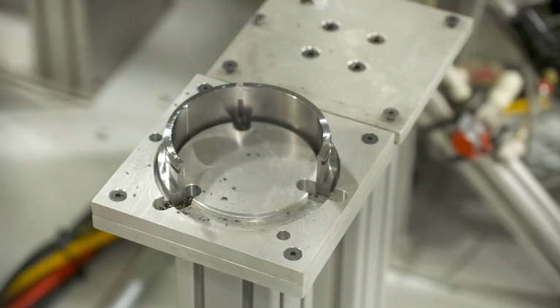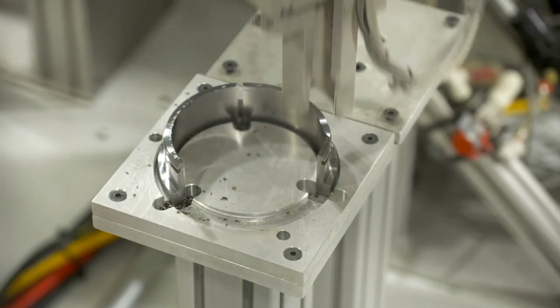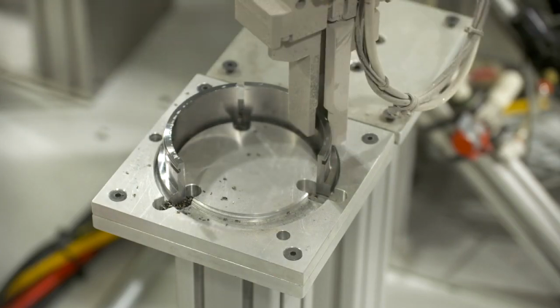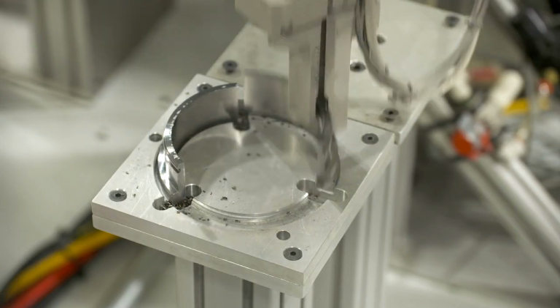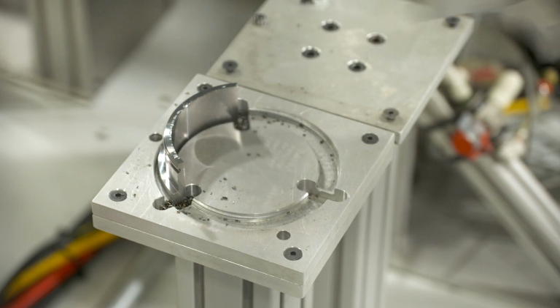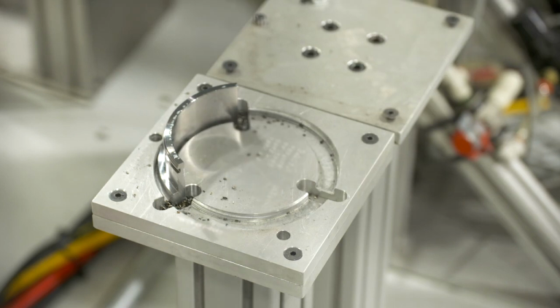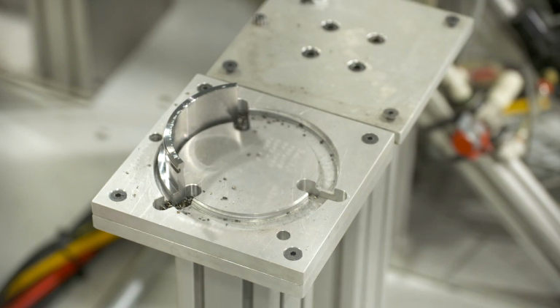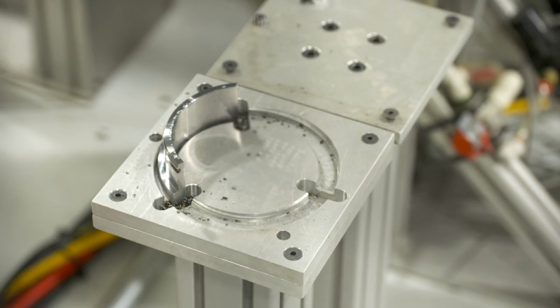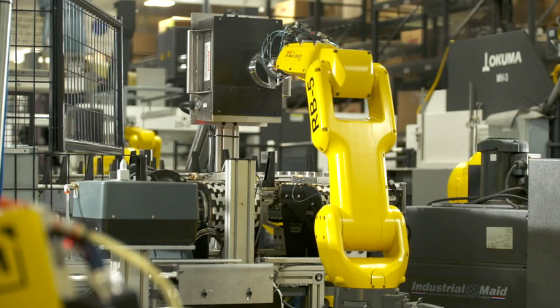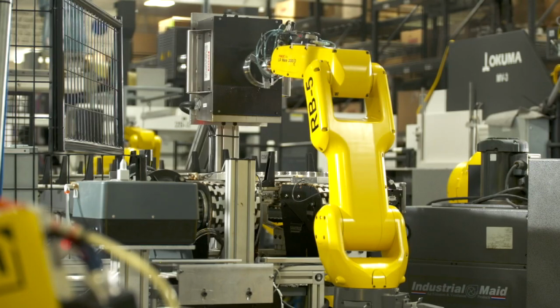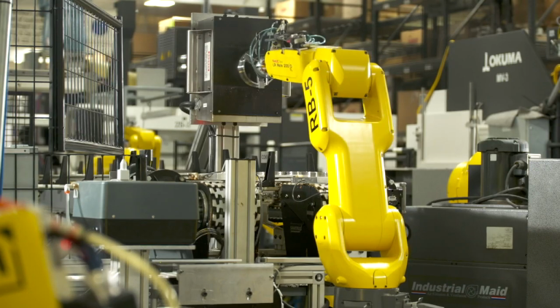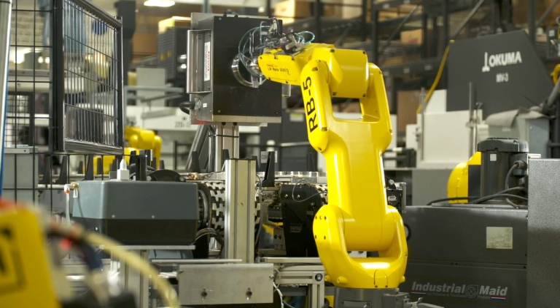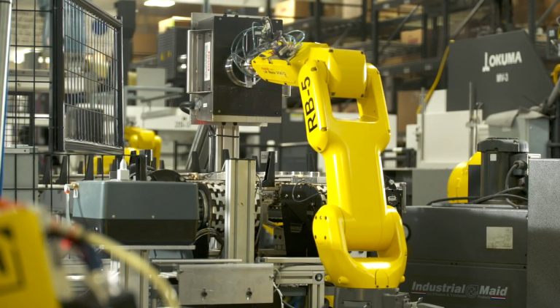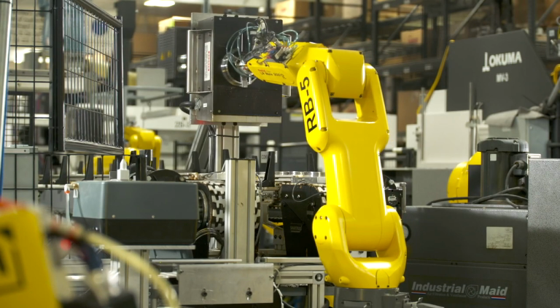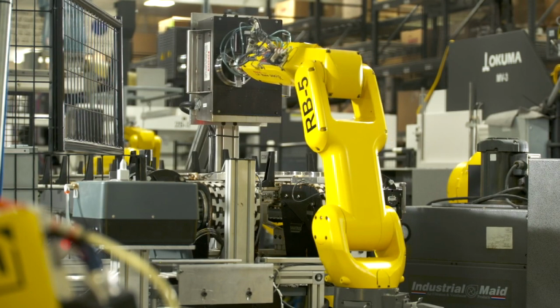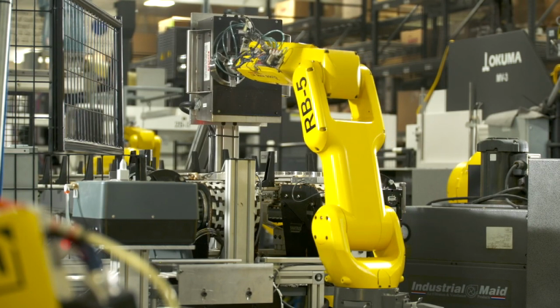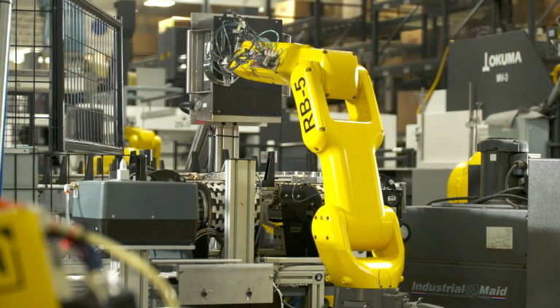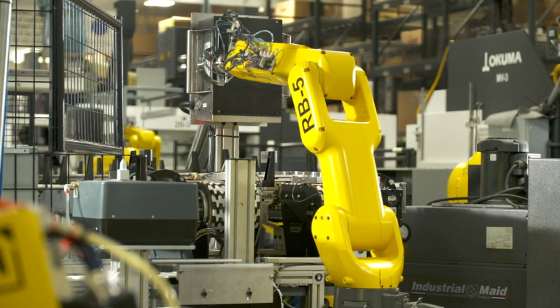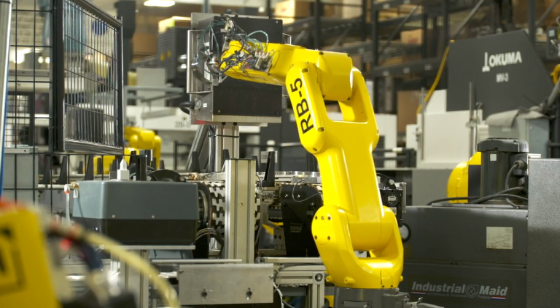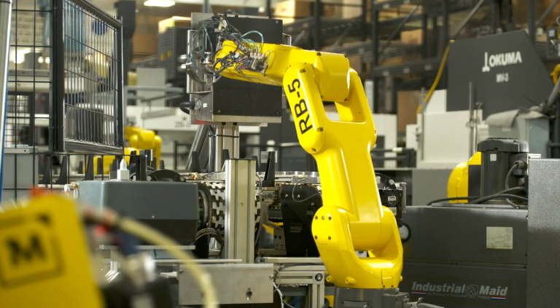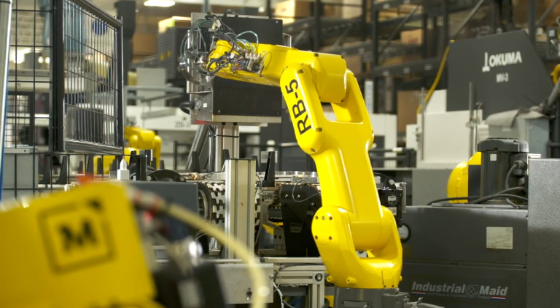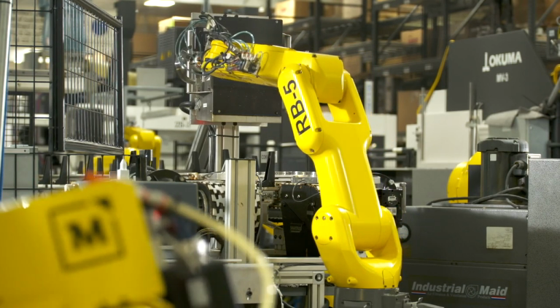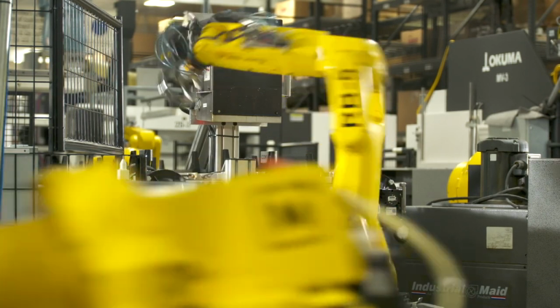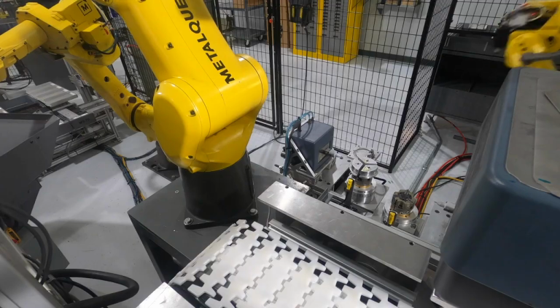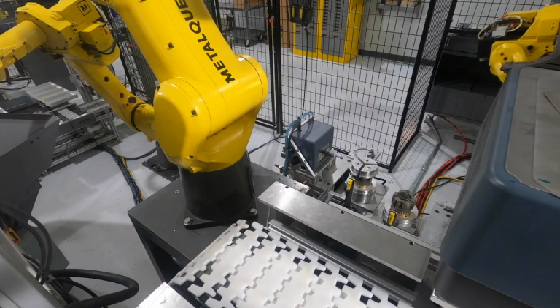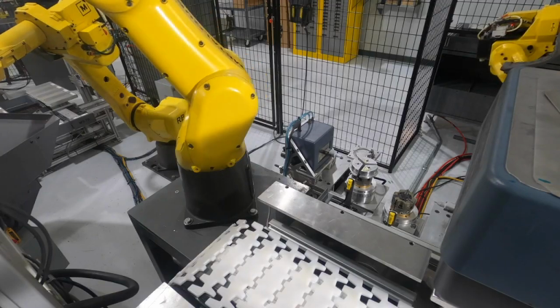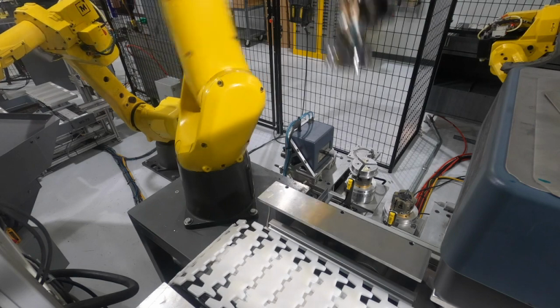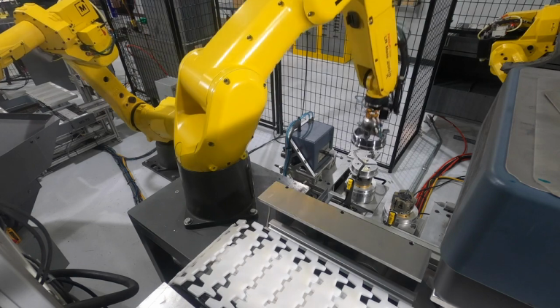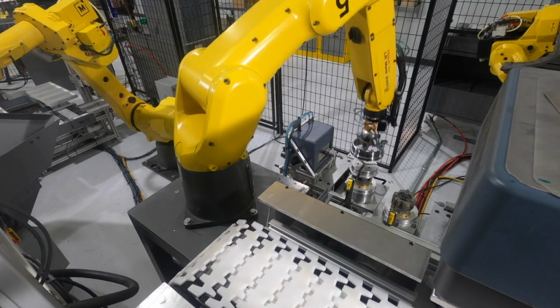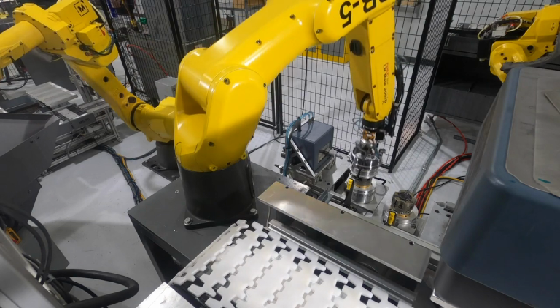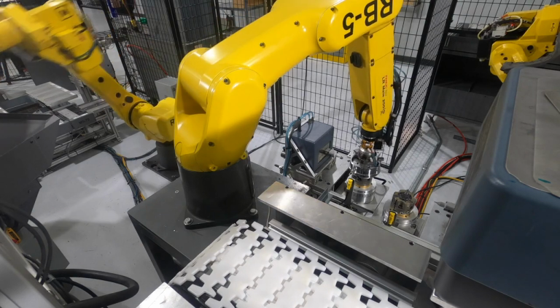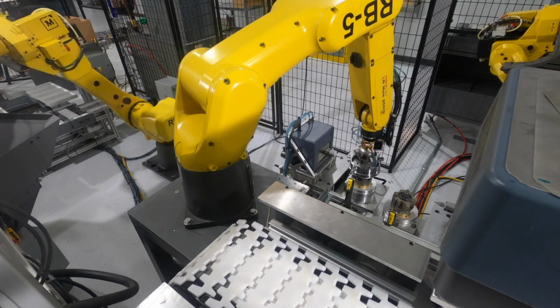Automation would be added to a process where the parts are consistent, the procedures are consistent, and we know that we can hit those procedures with consistency.